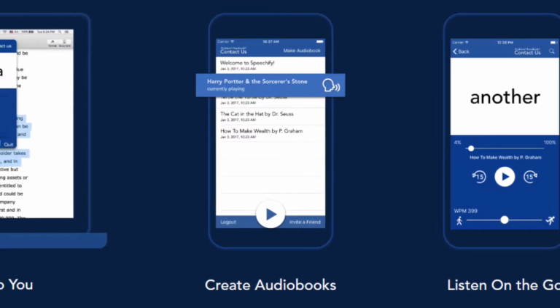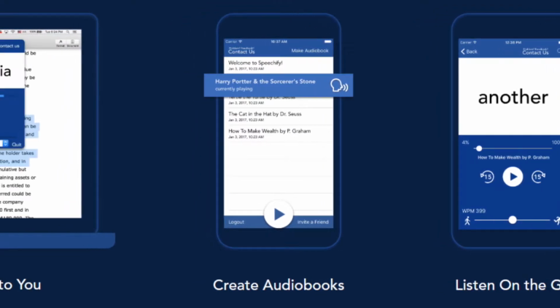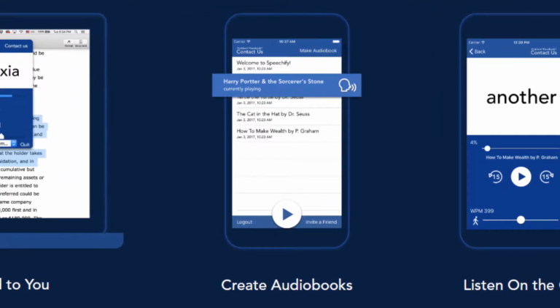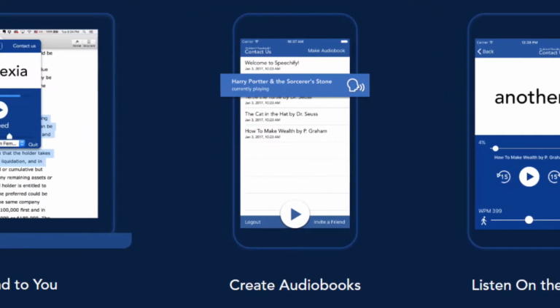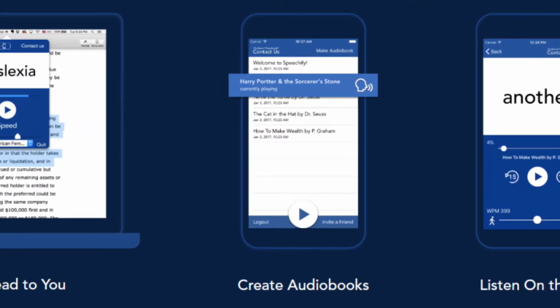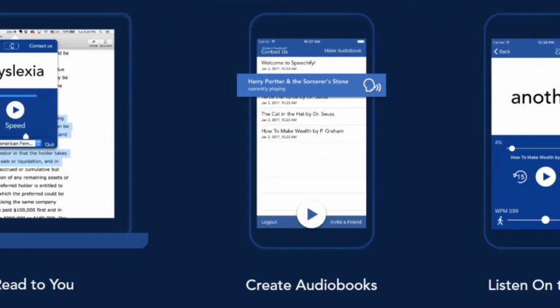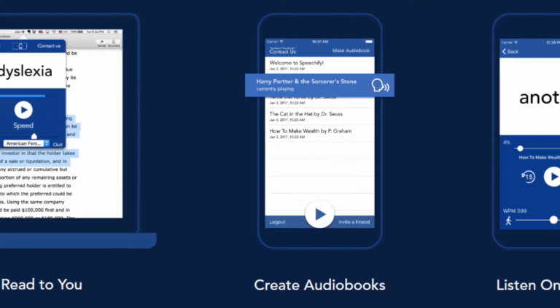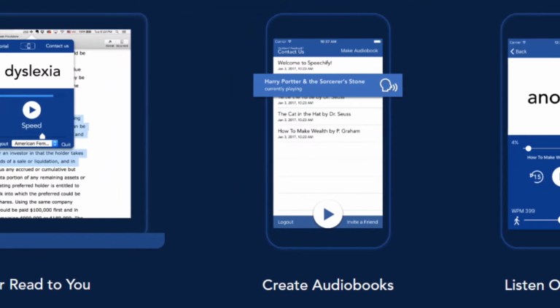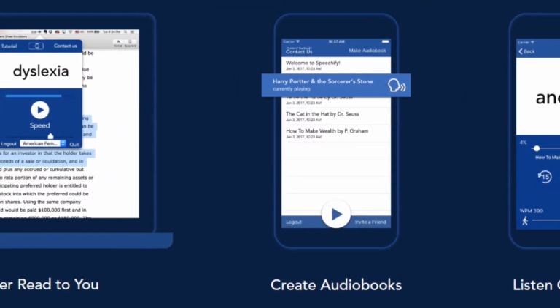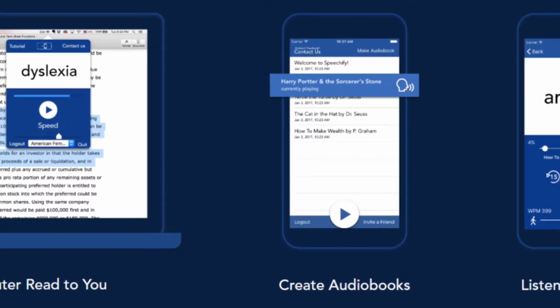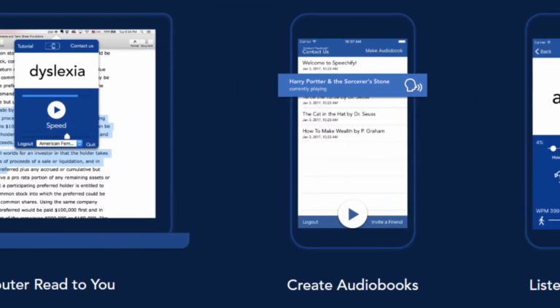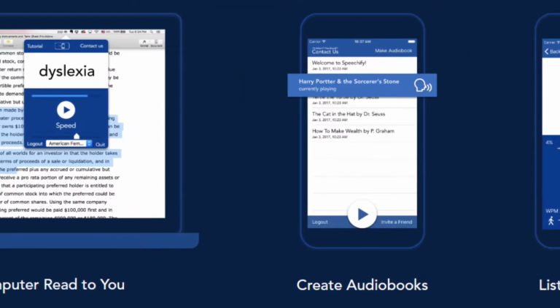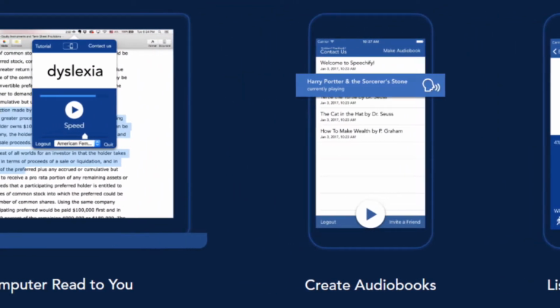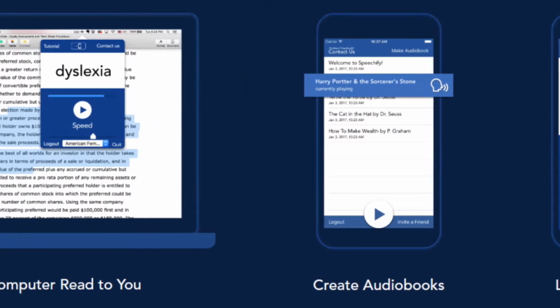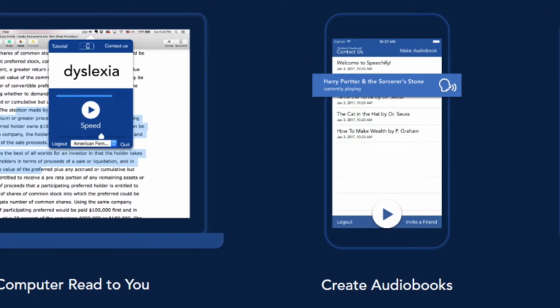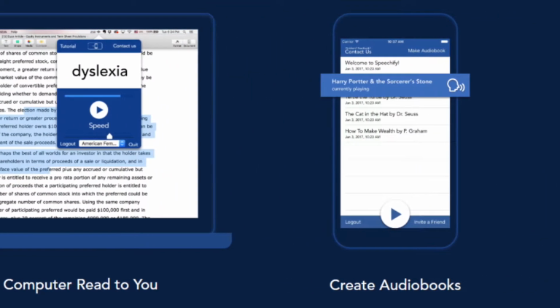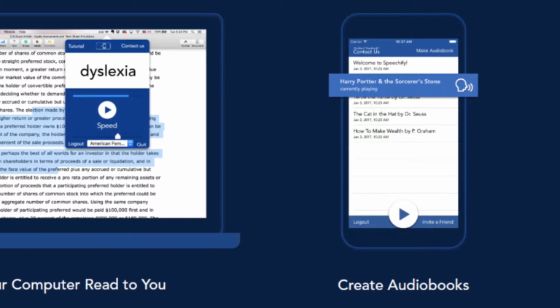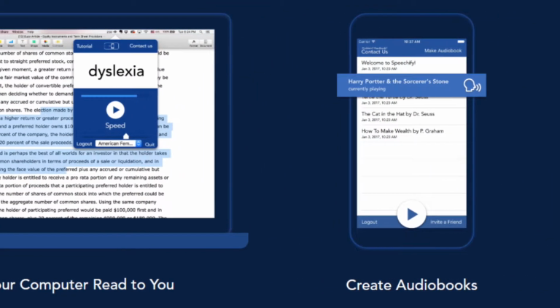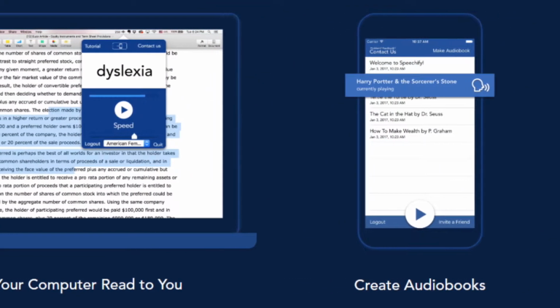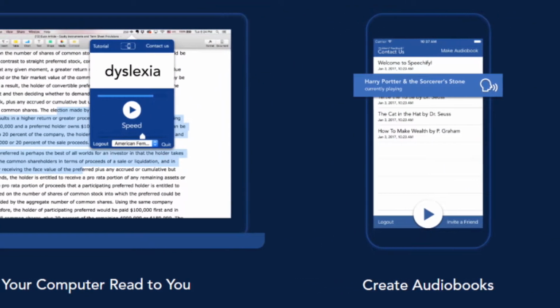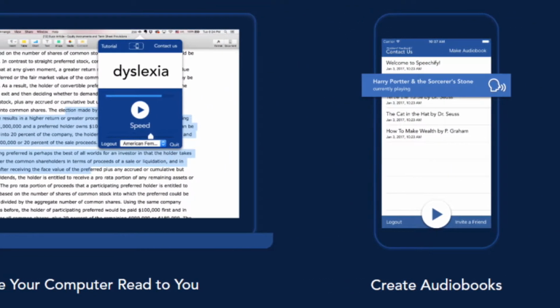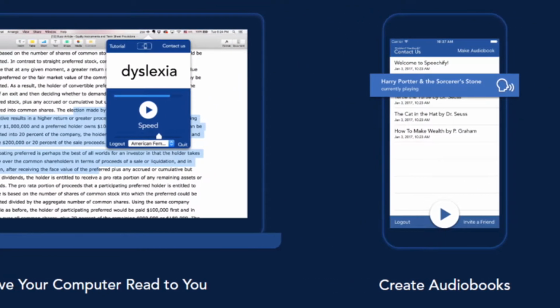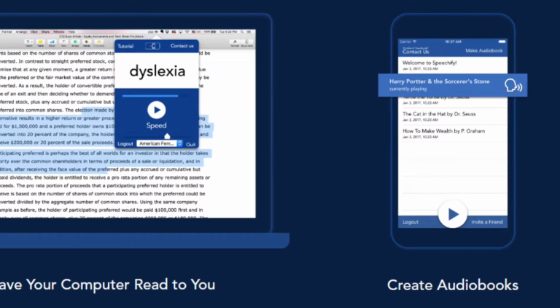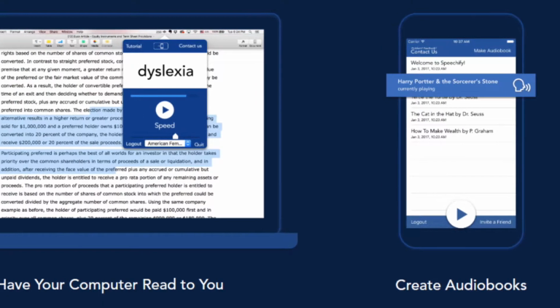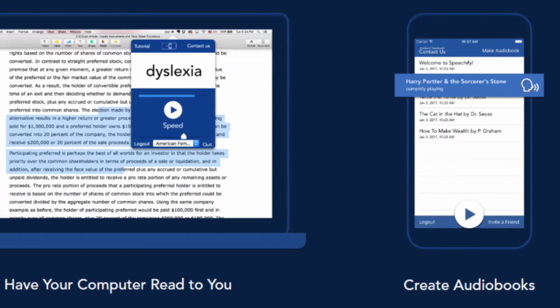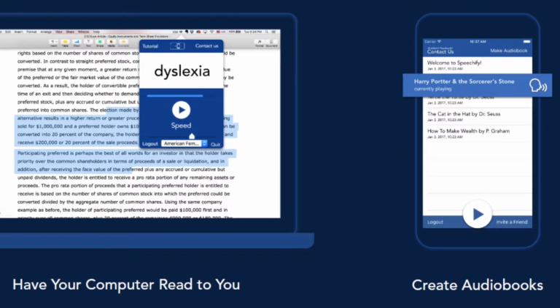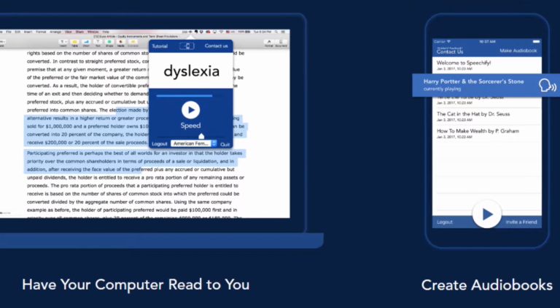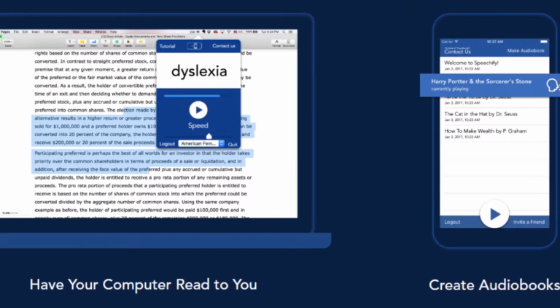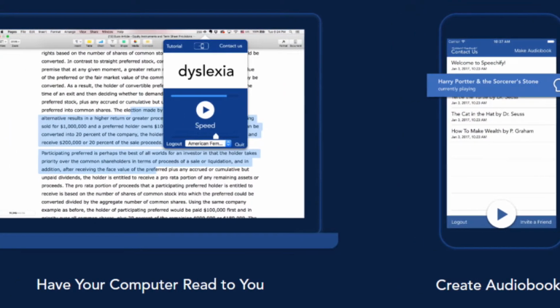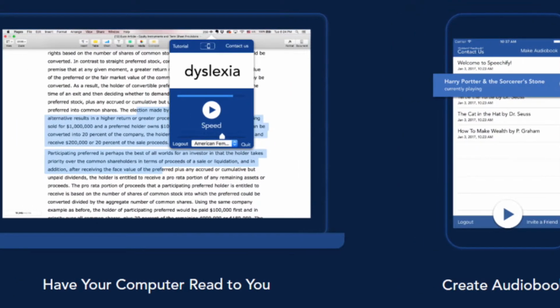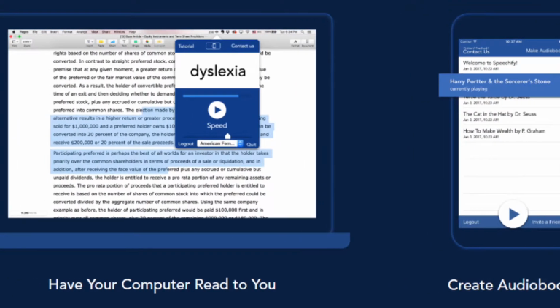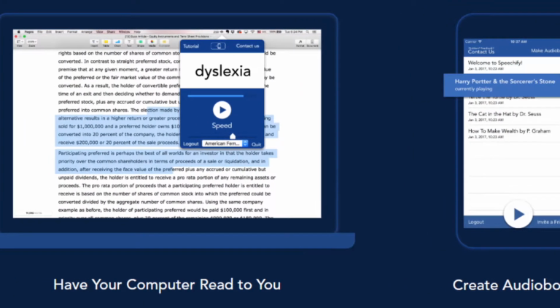It operates on iOS, Android, Mac, web, and Chromebook platforms.